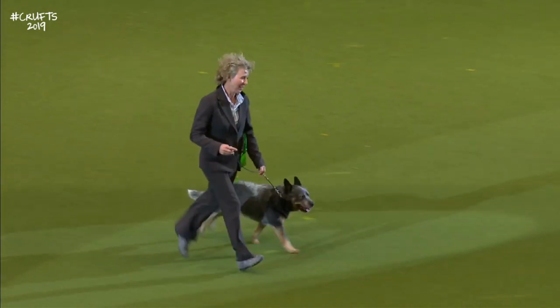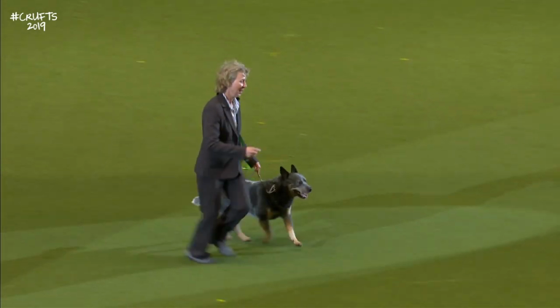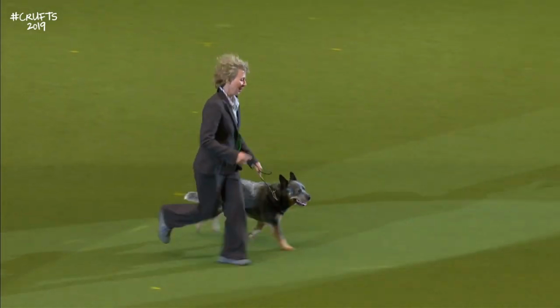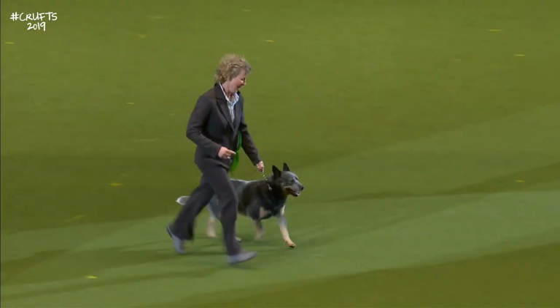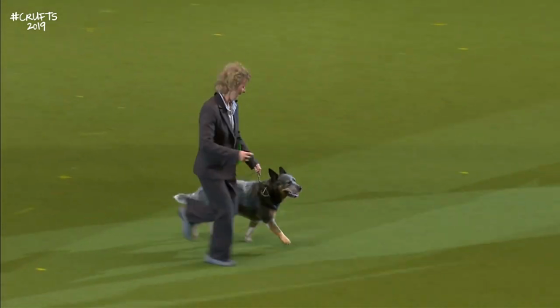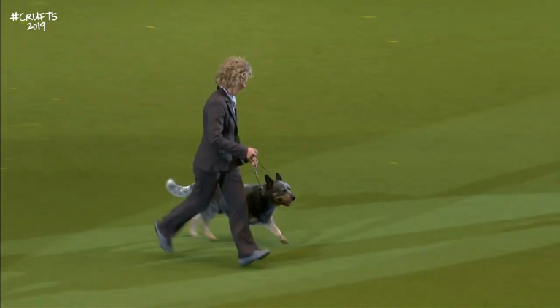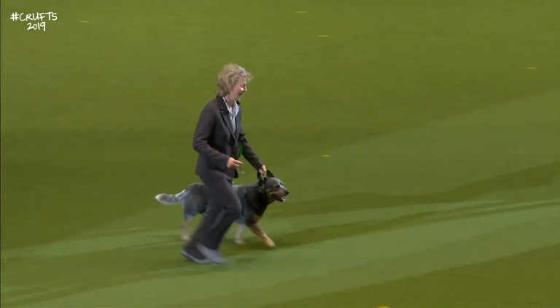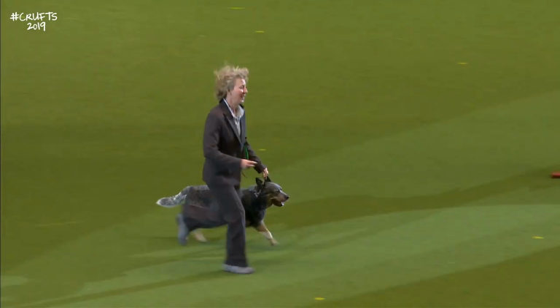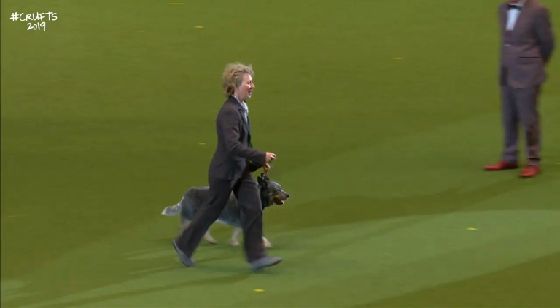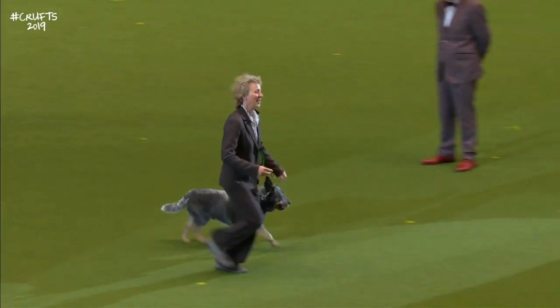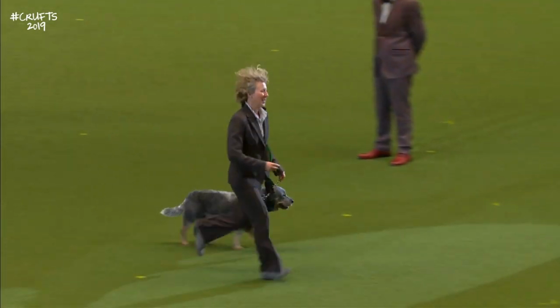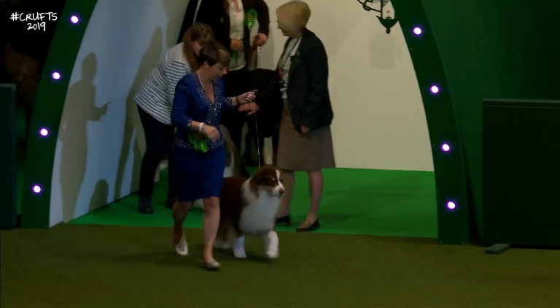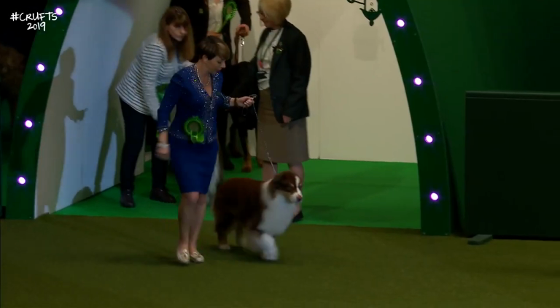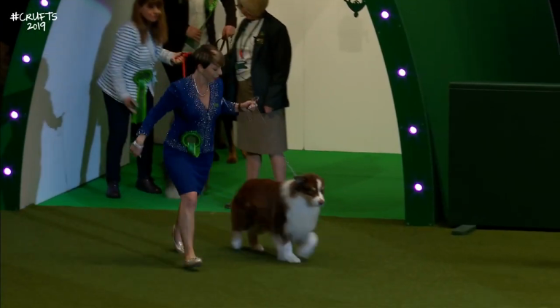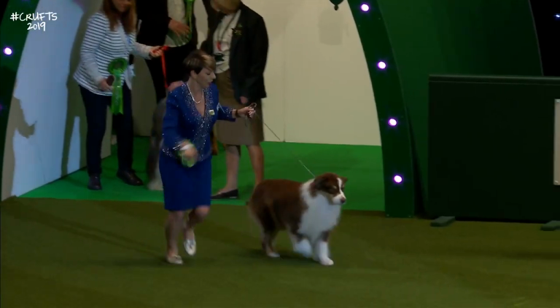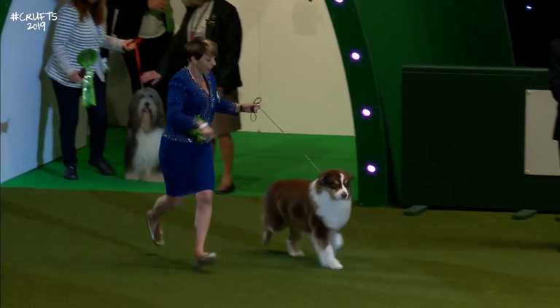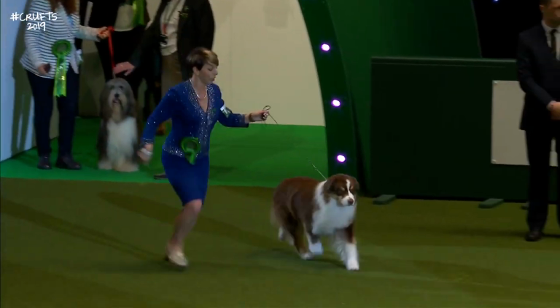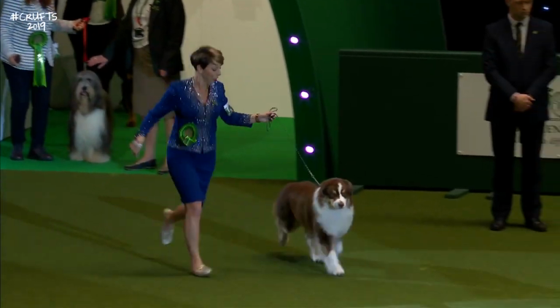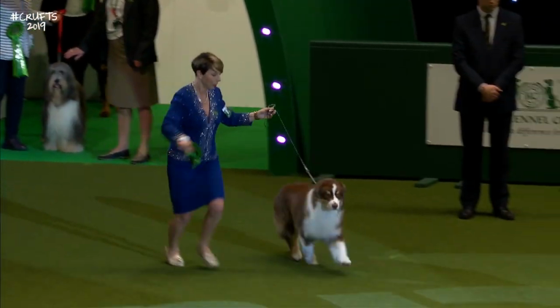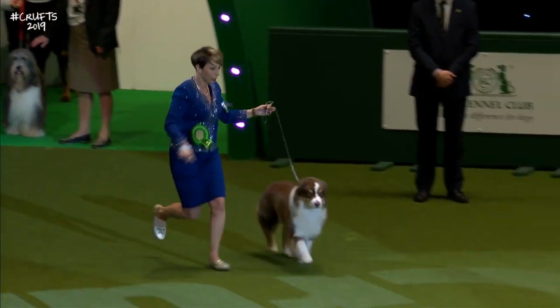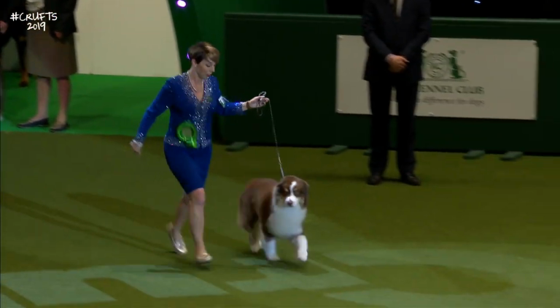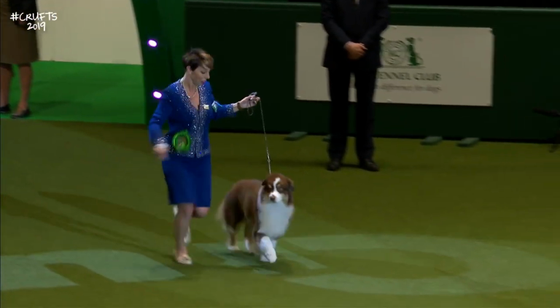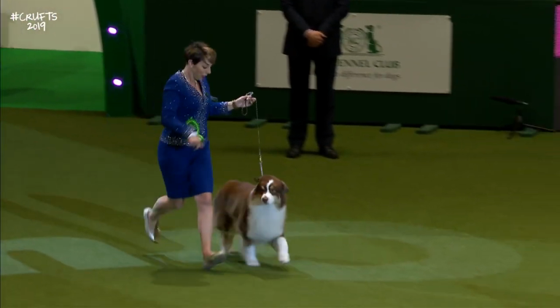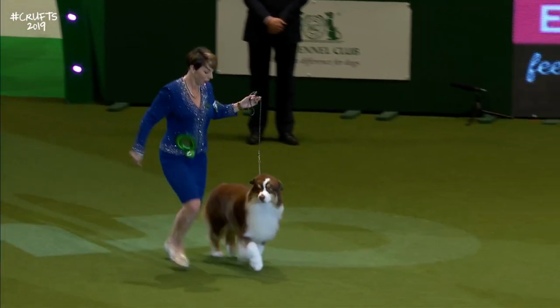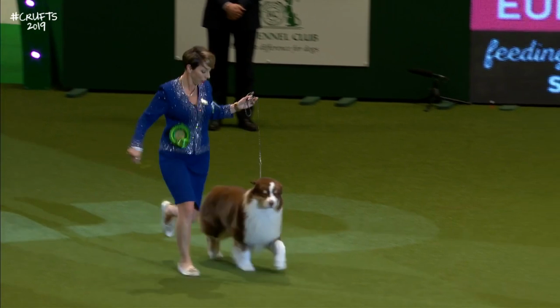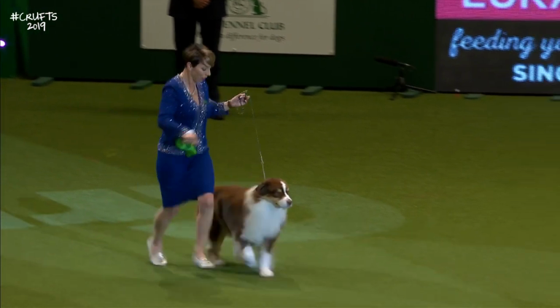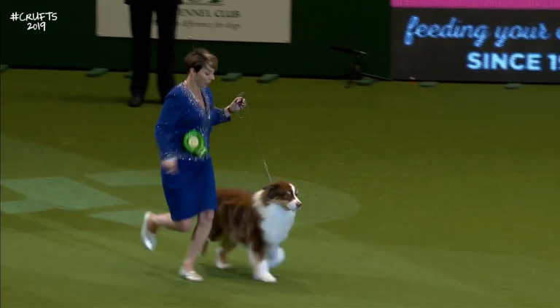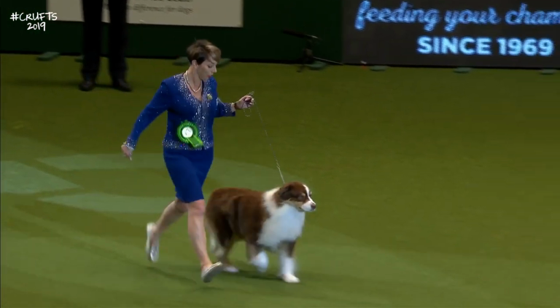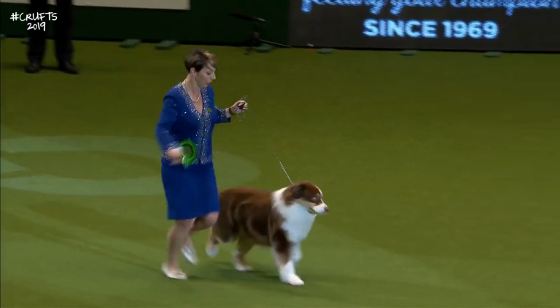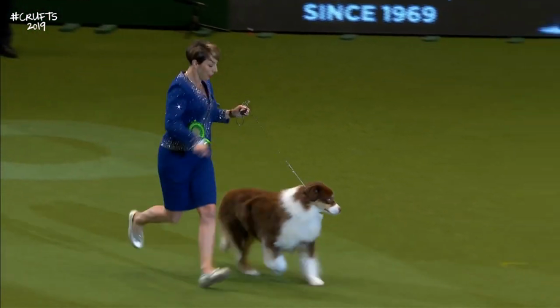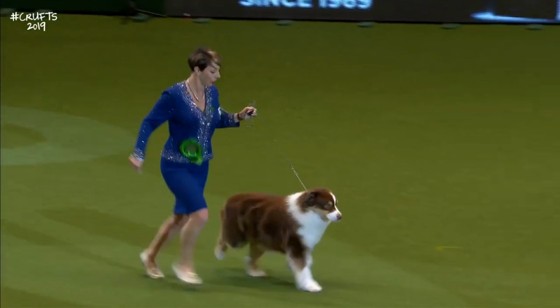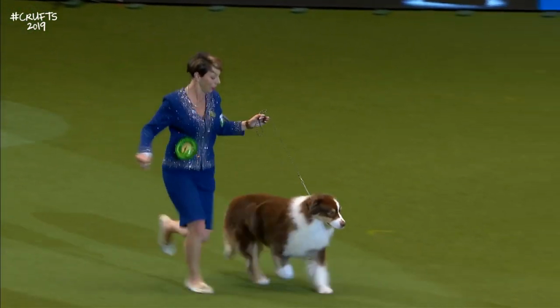Now we have the Australian Shepherd. And the Australian Shepherd — popular with the crowd.